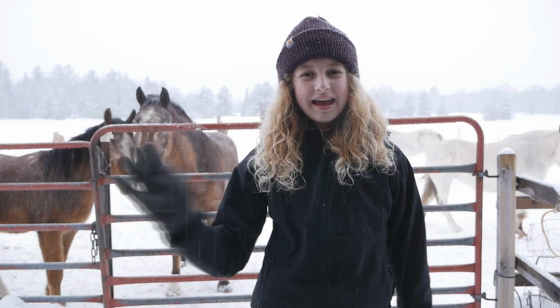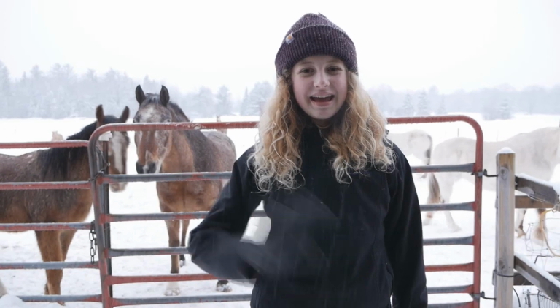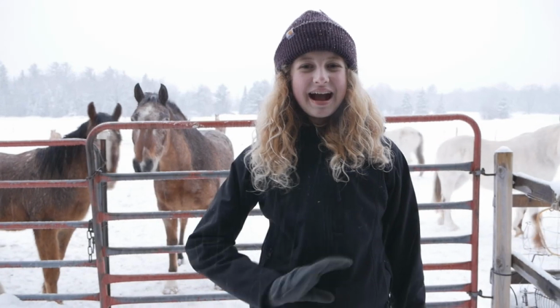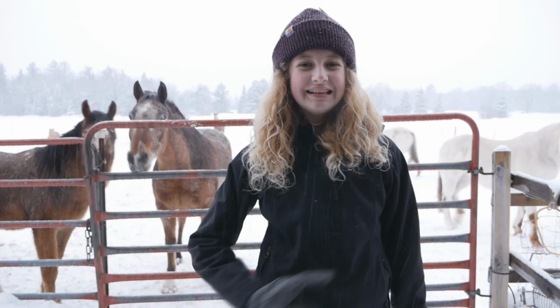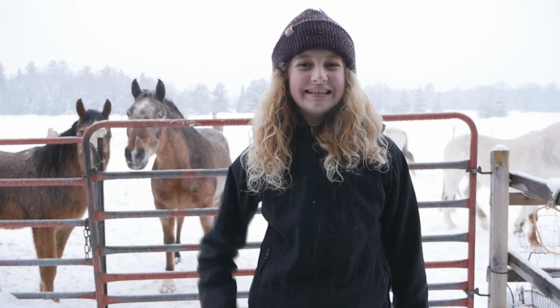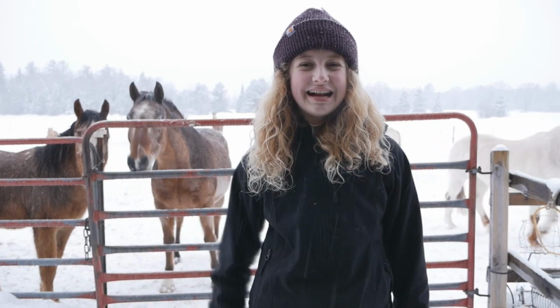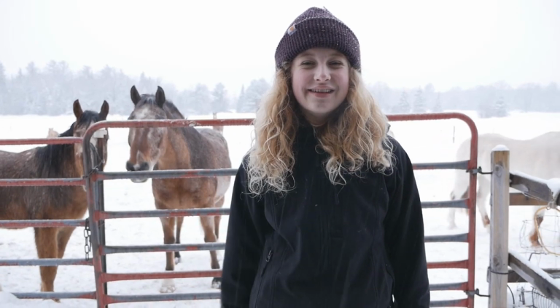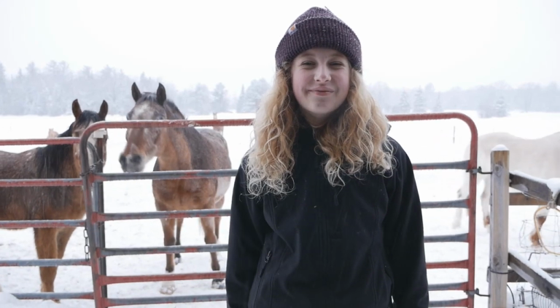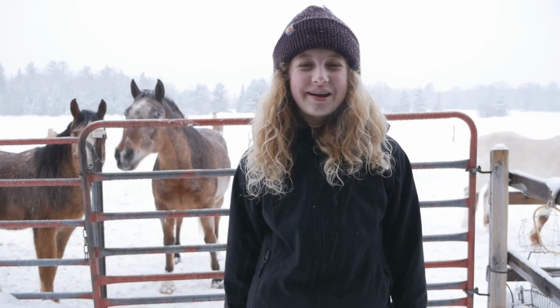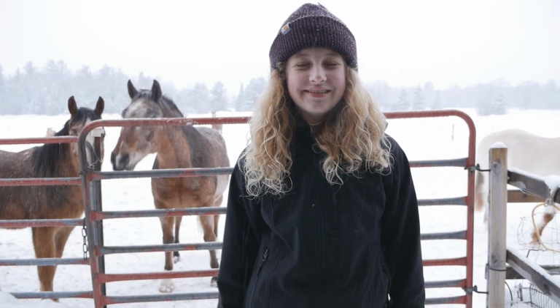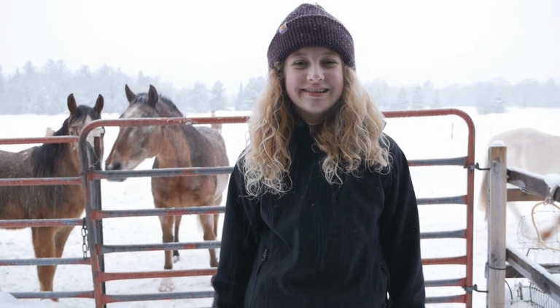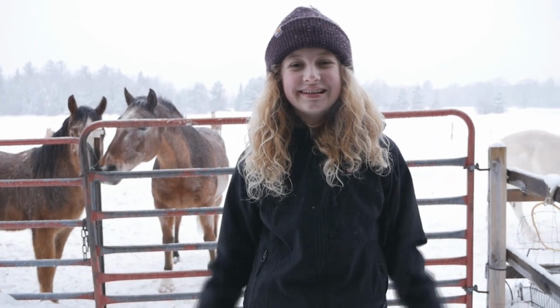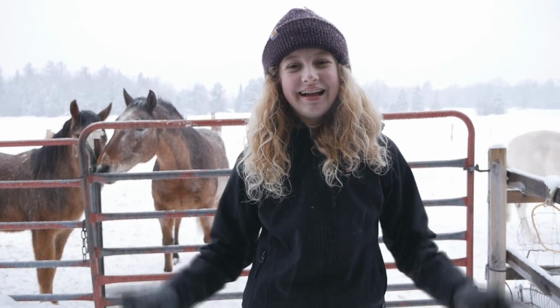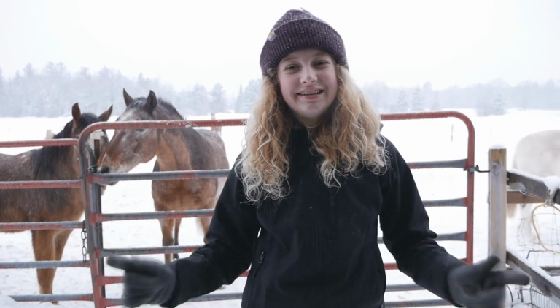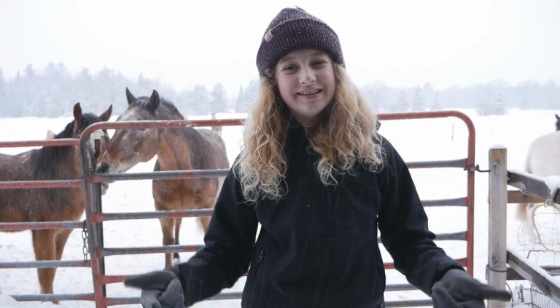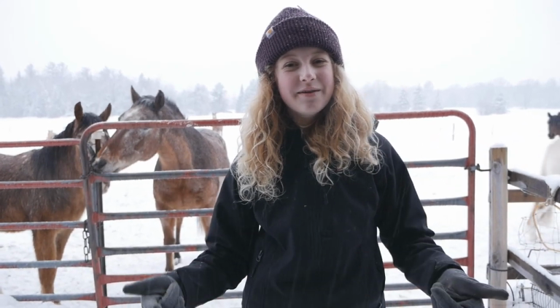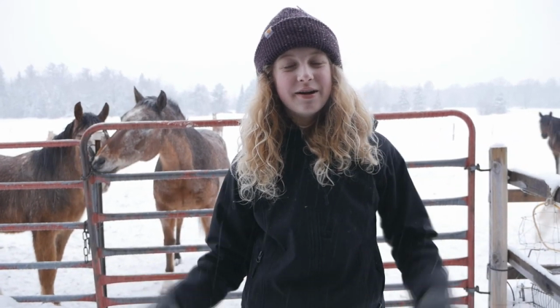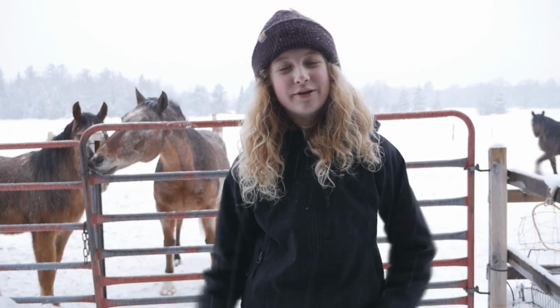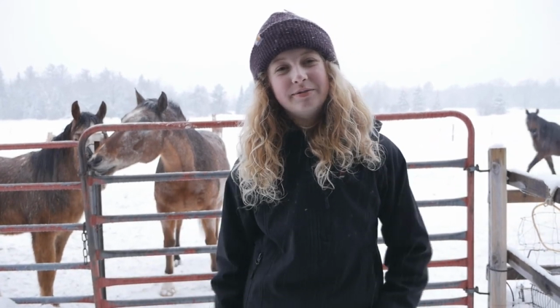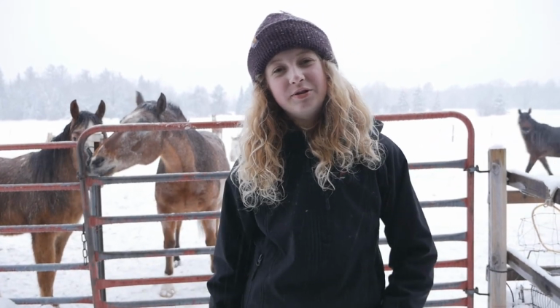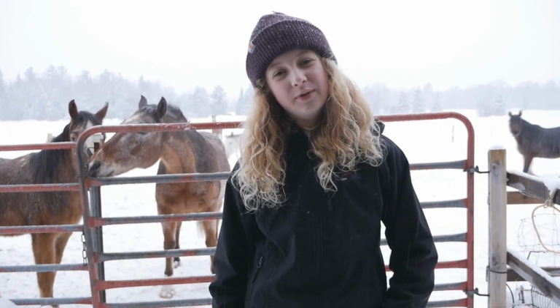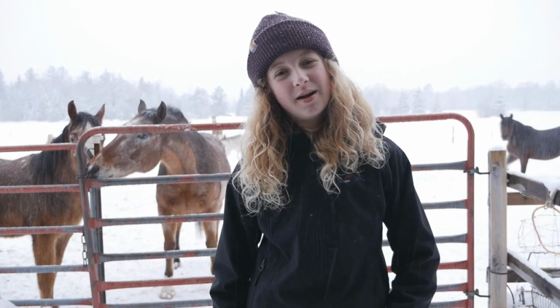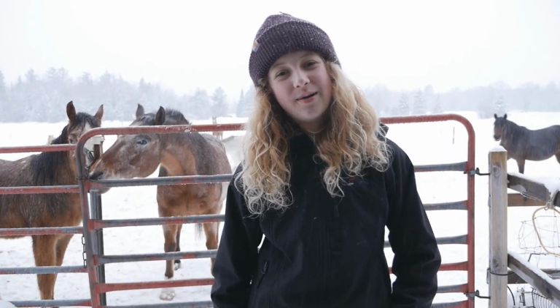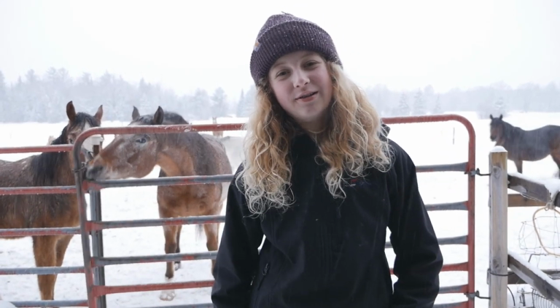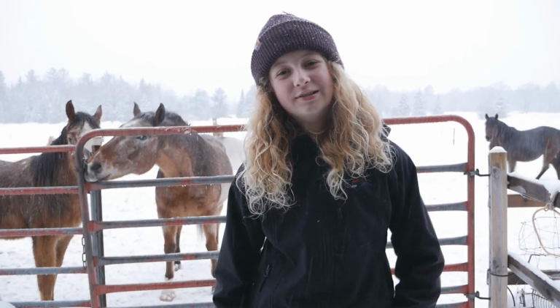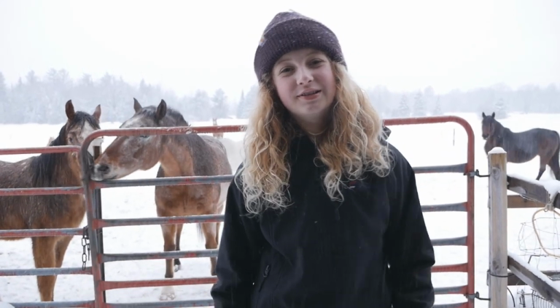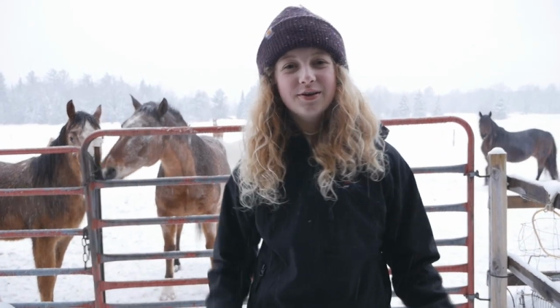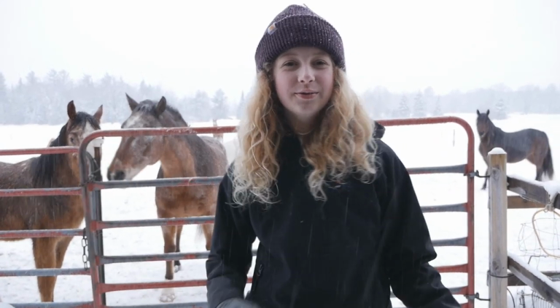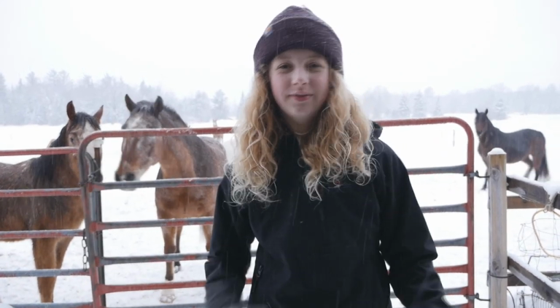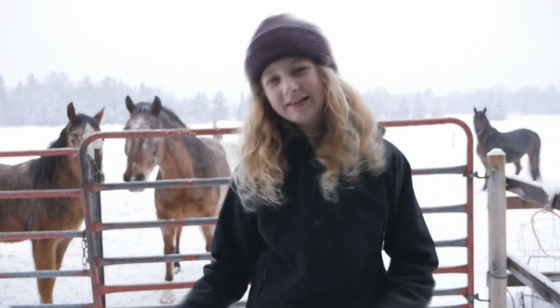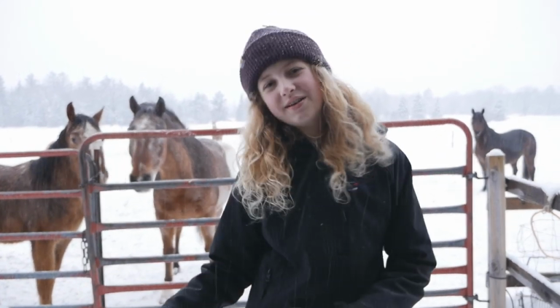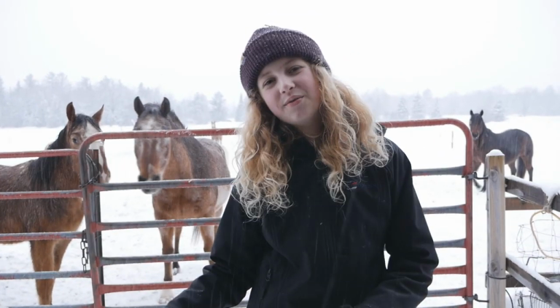Hey guys, it's Danny from Danny and the Horse Girl, and today we are going to be touring our barn. Let's go!